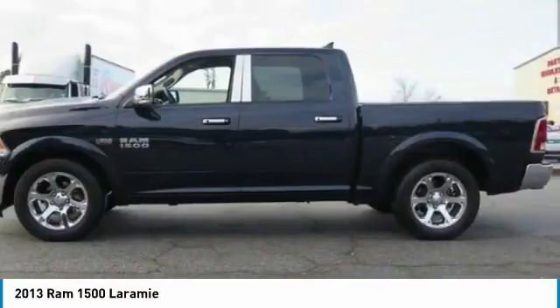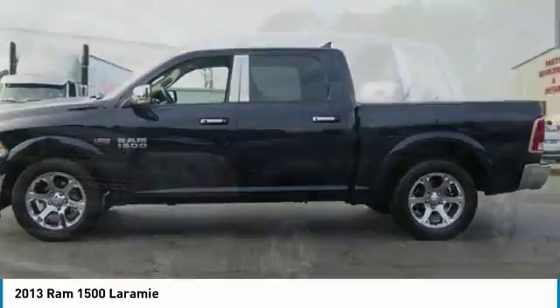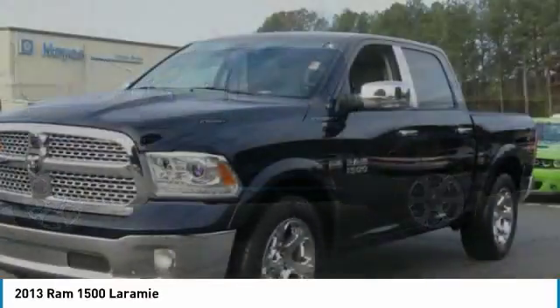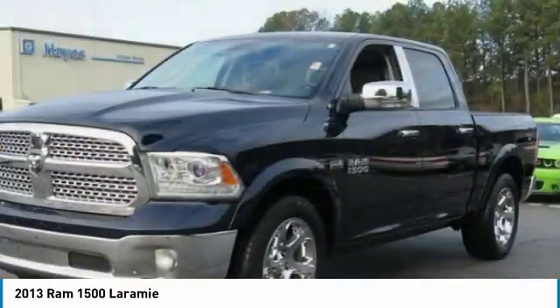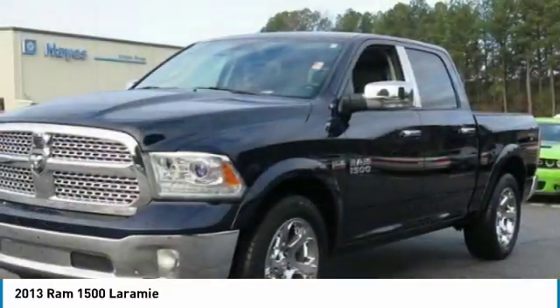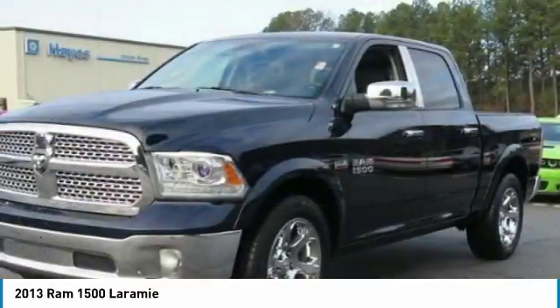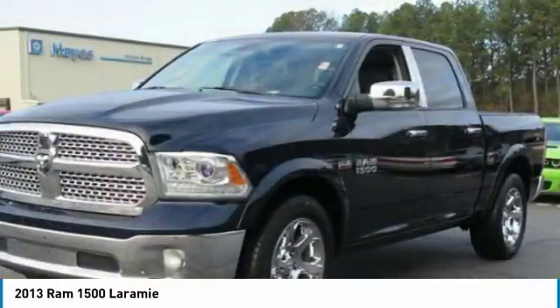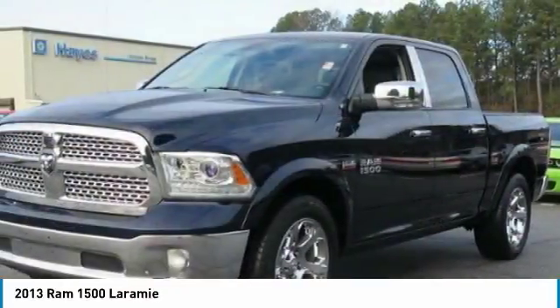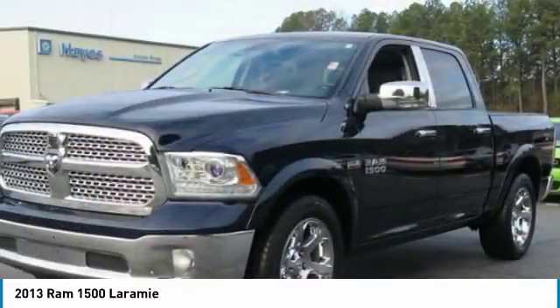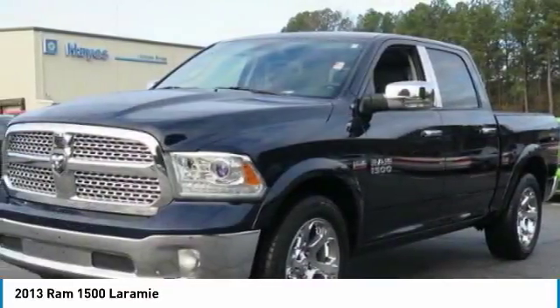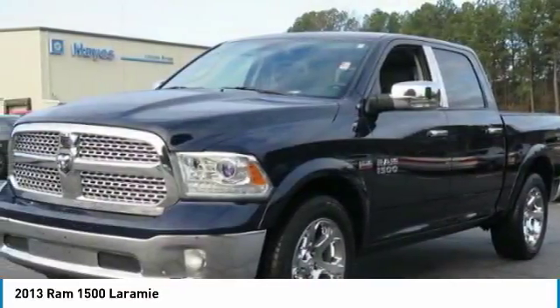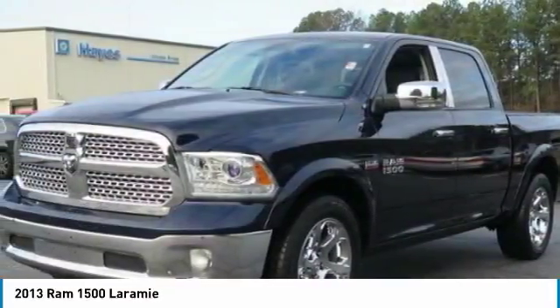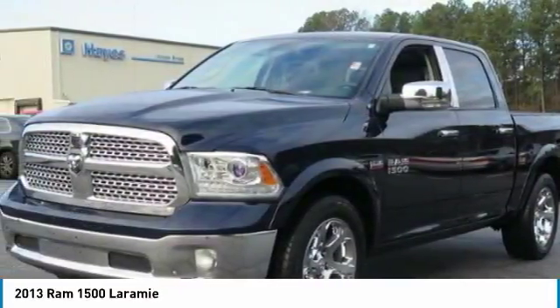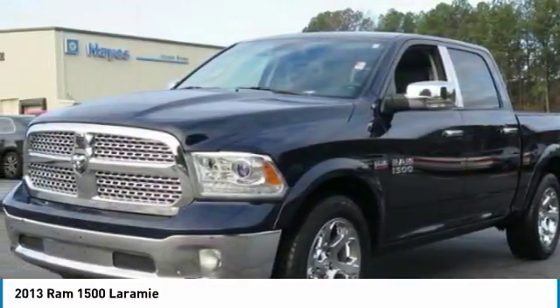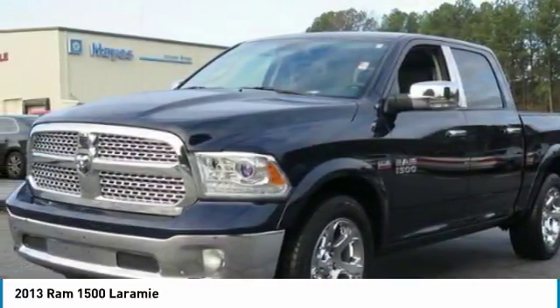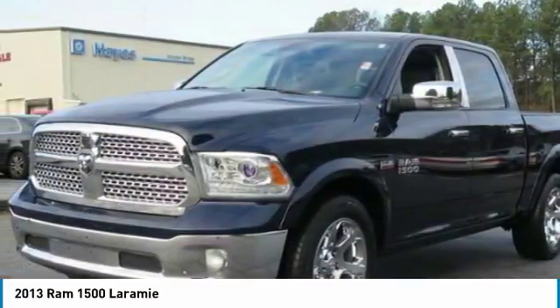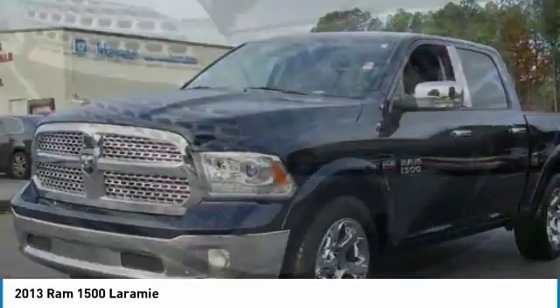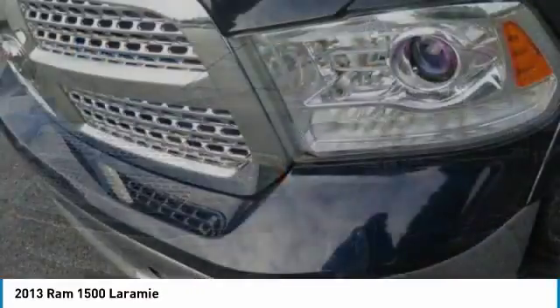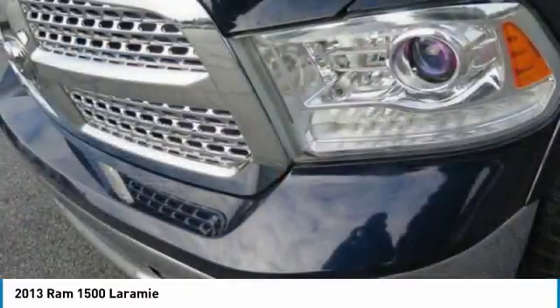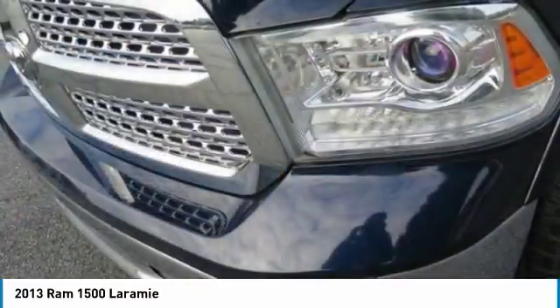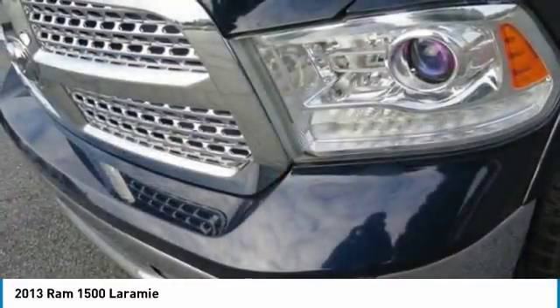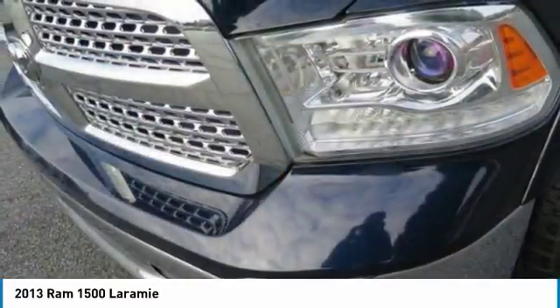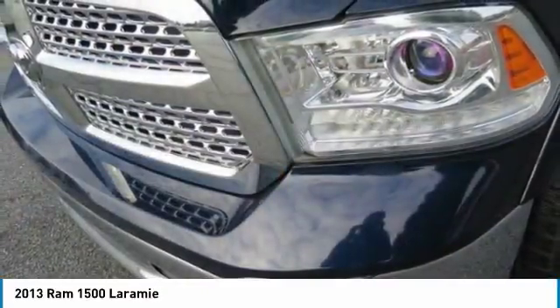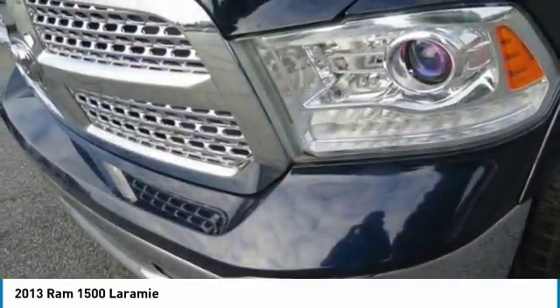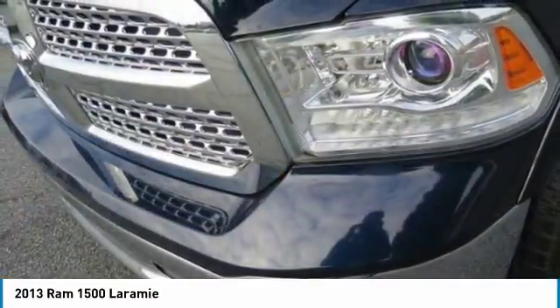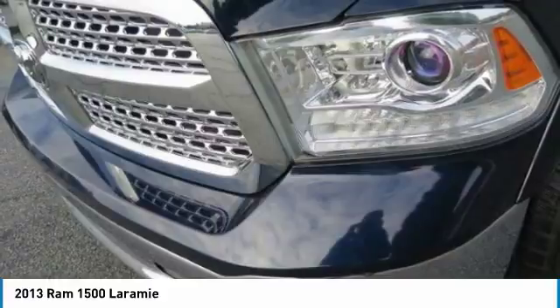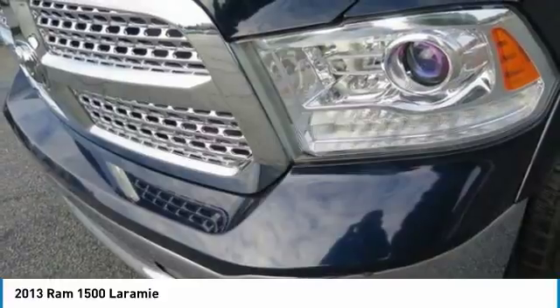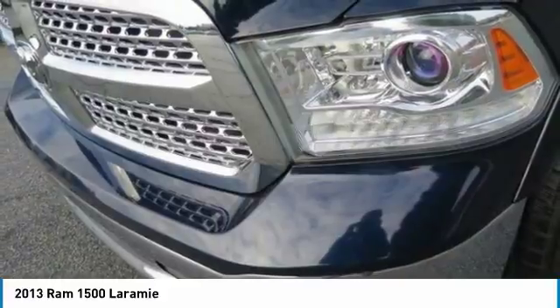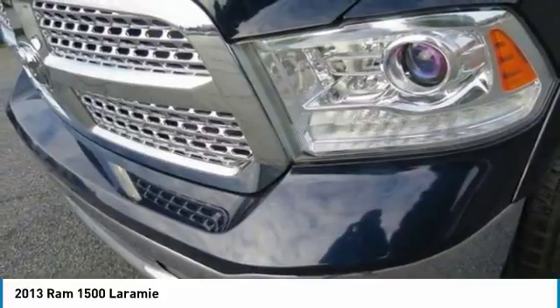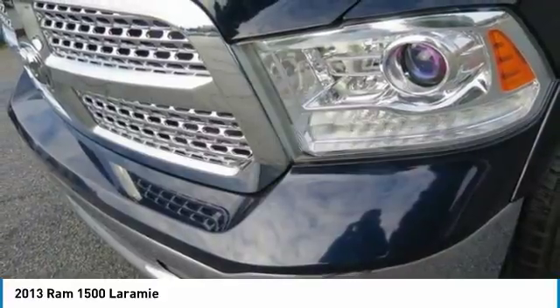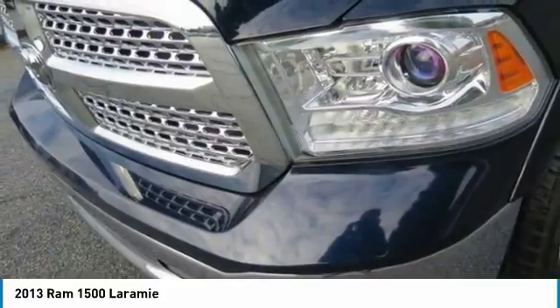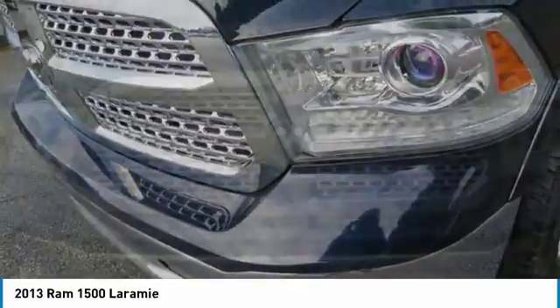Automatic climate control, multi-zone, and premium sound. Come see the car for yourself.